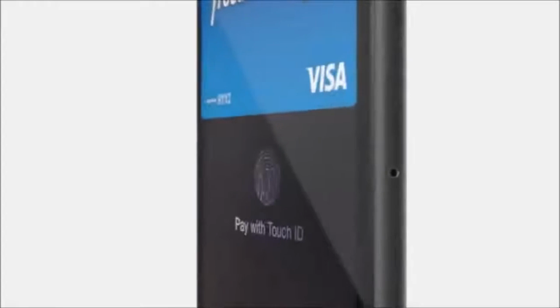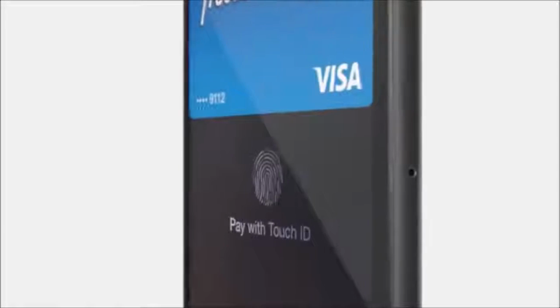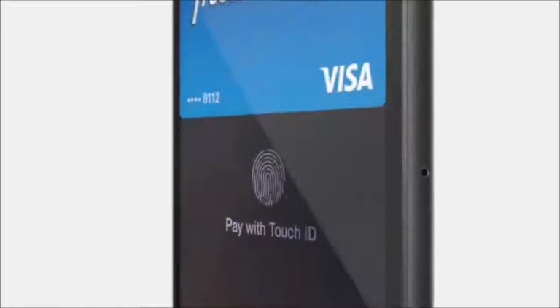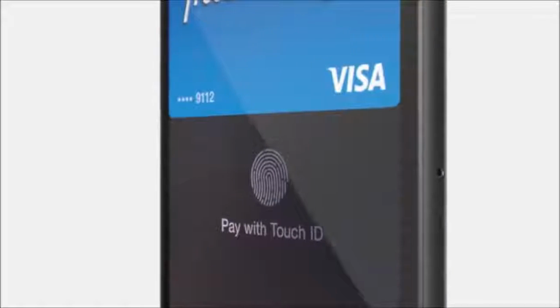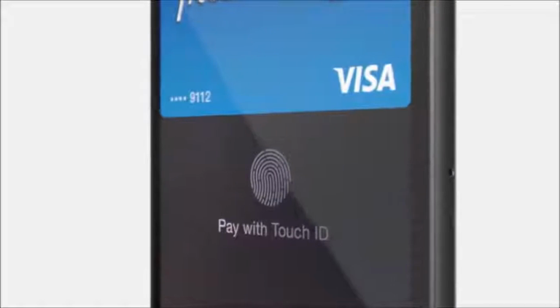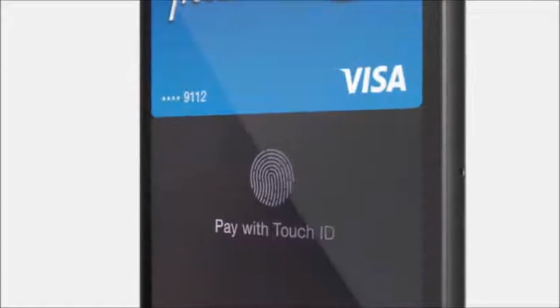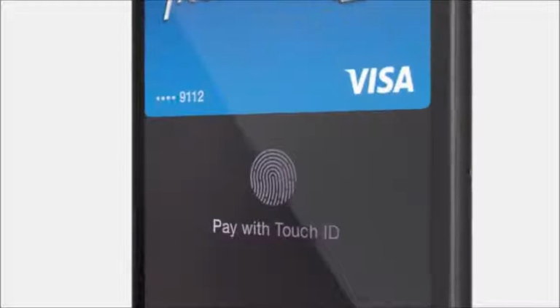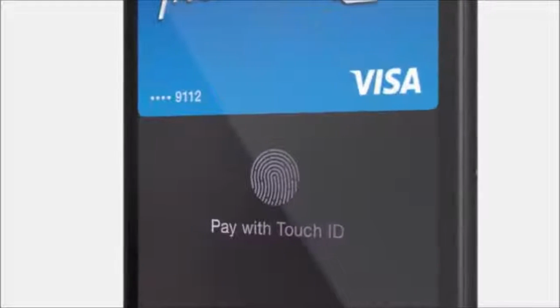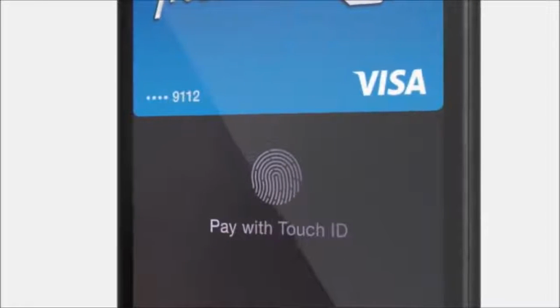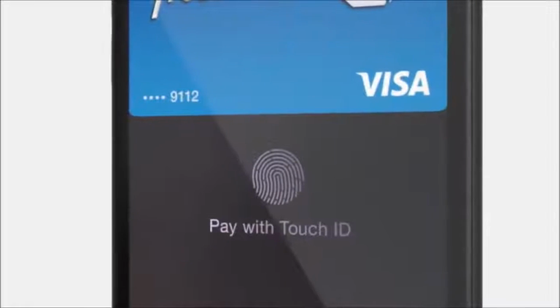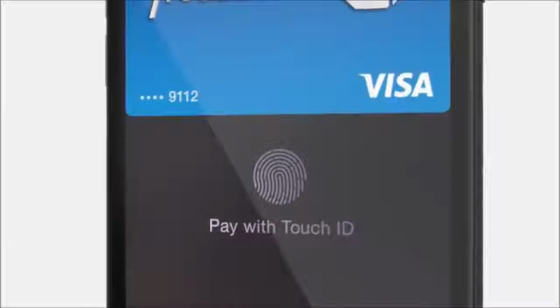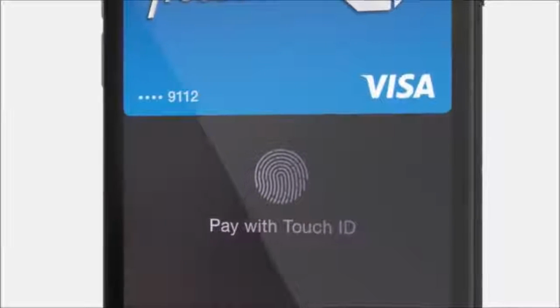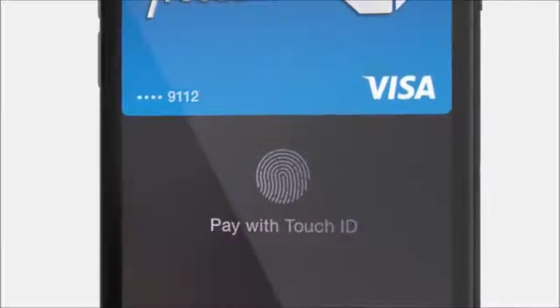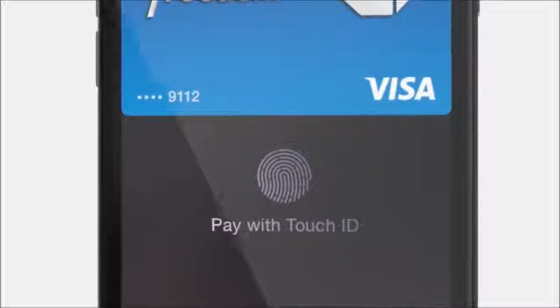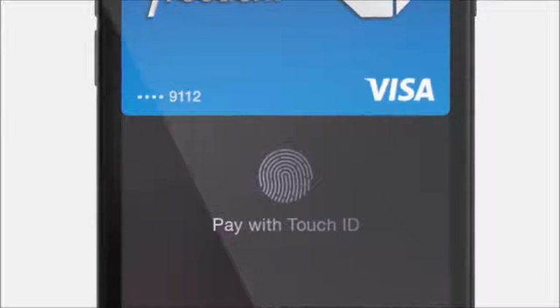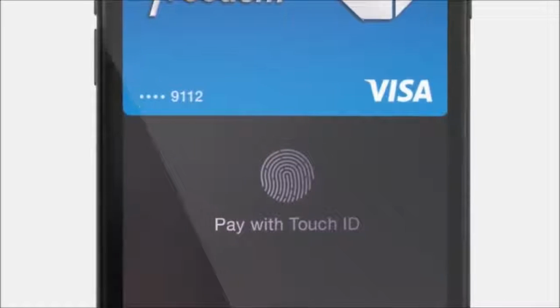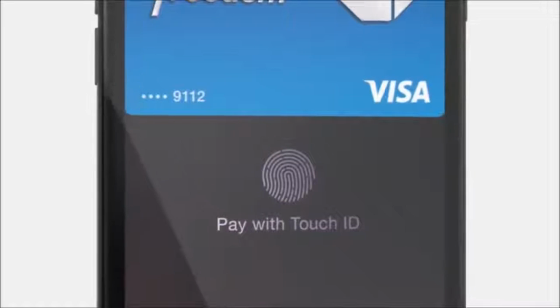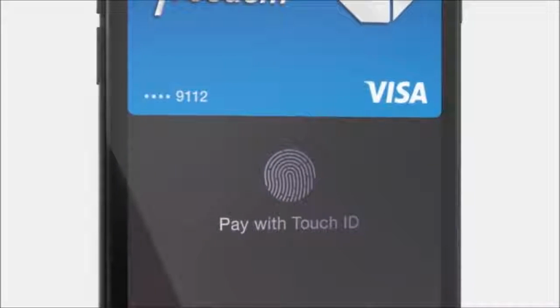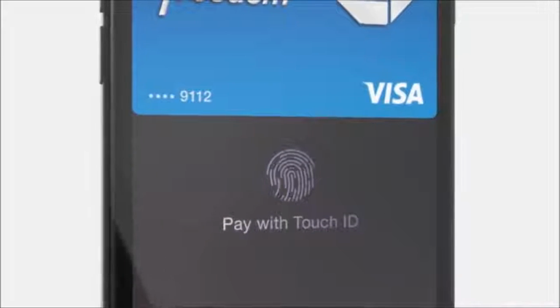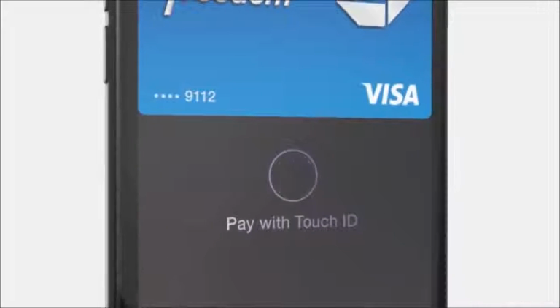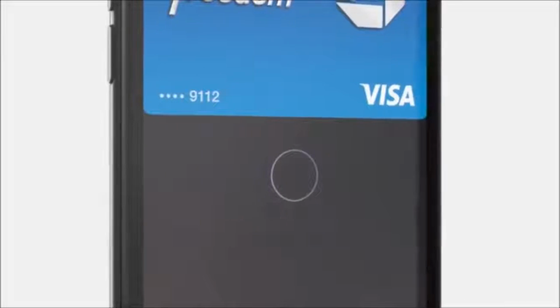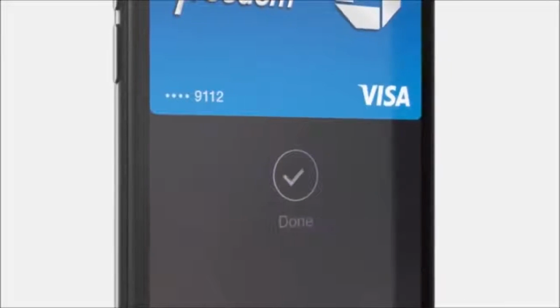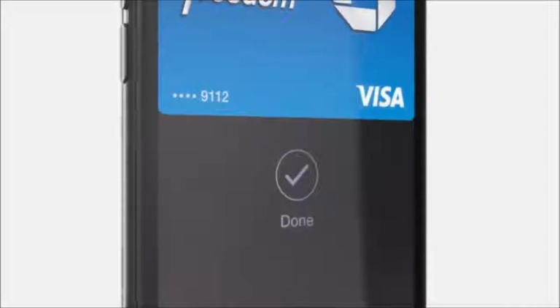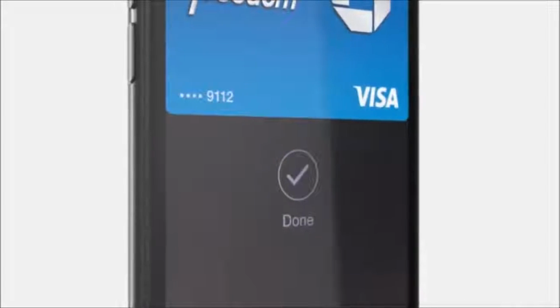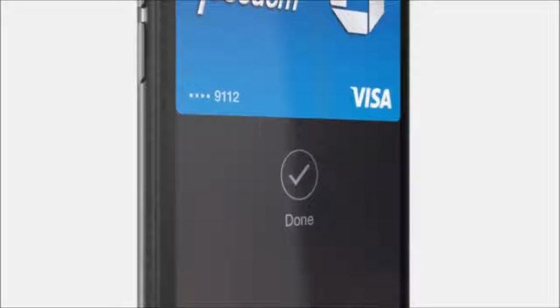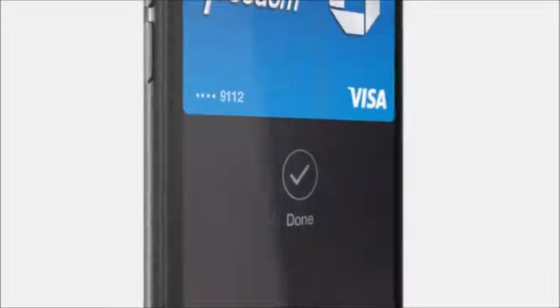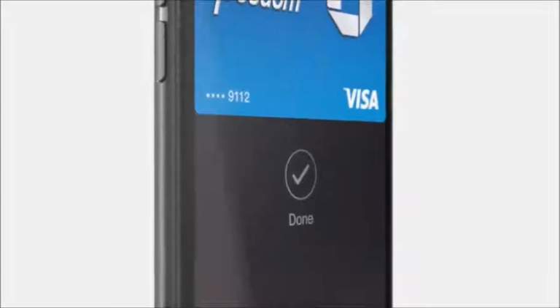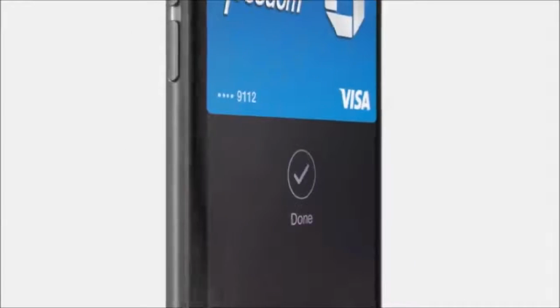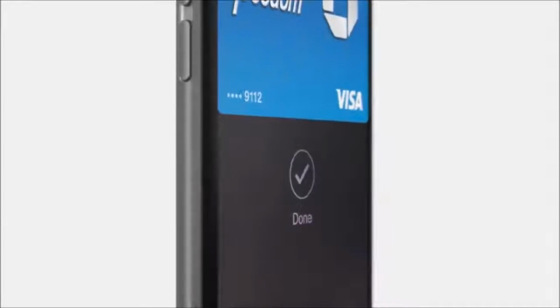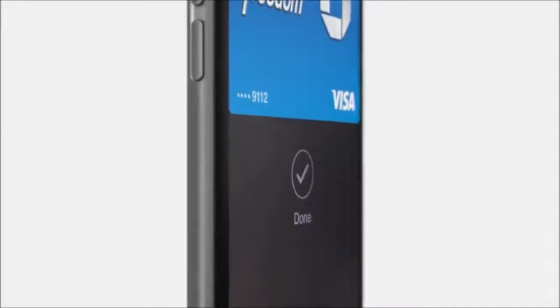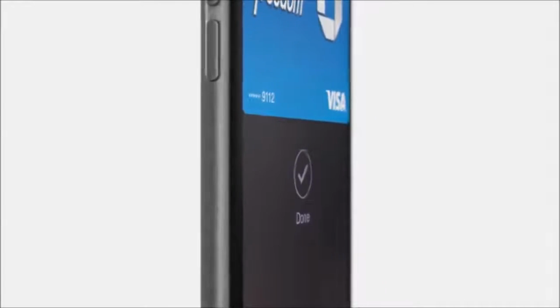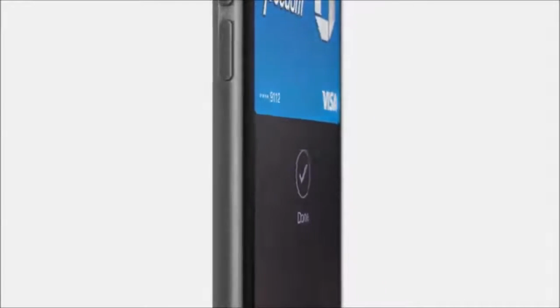With iPhone 6, we're introducing Apple Pay — a fast, easy, secure mobile payment system.